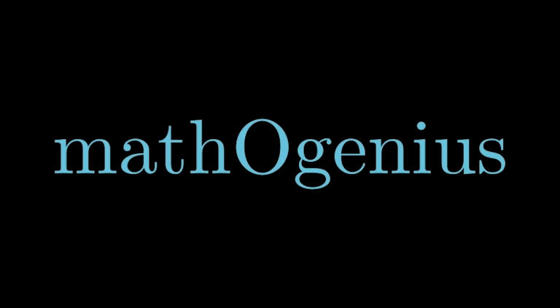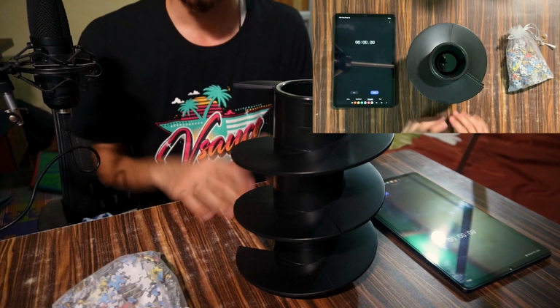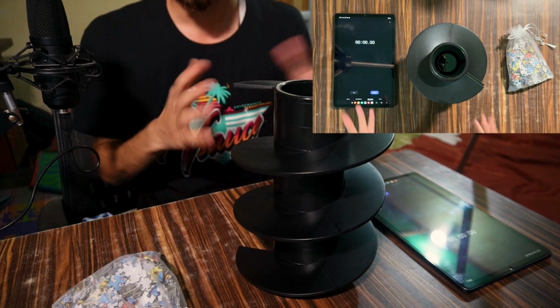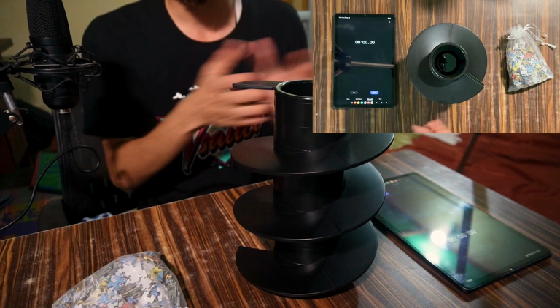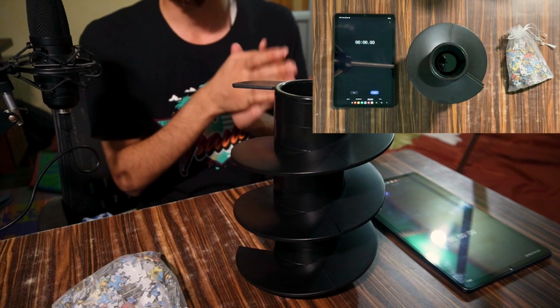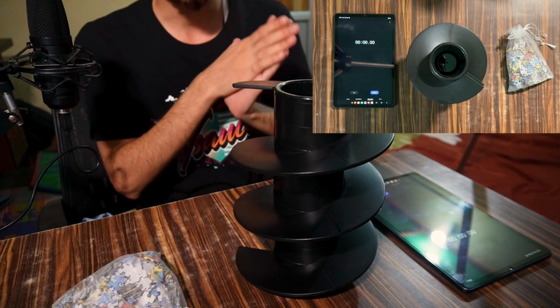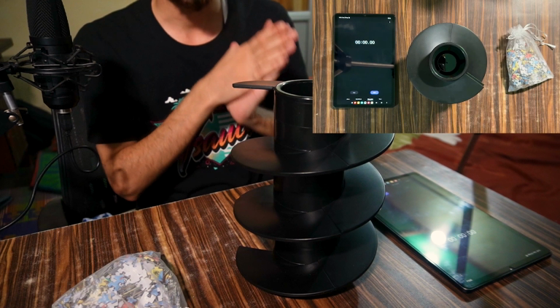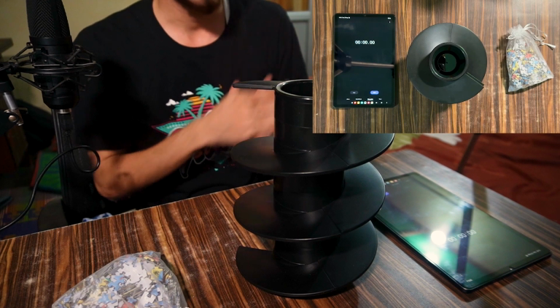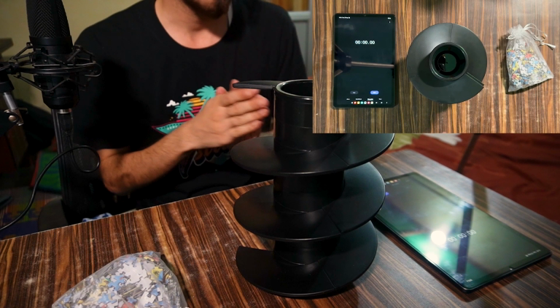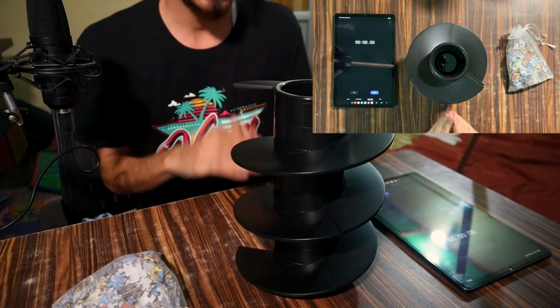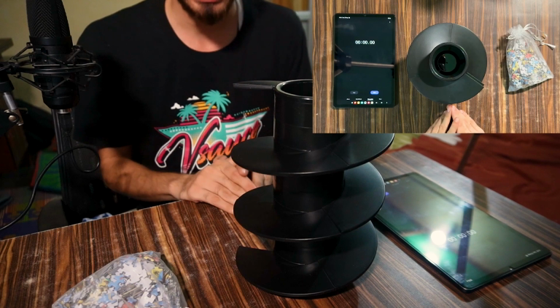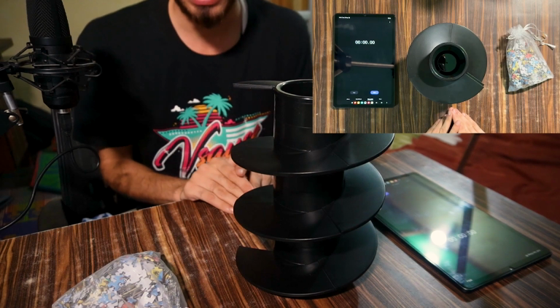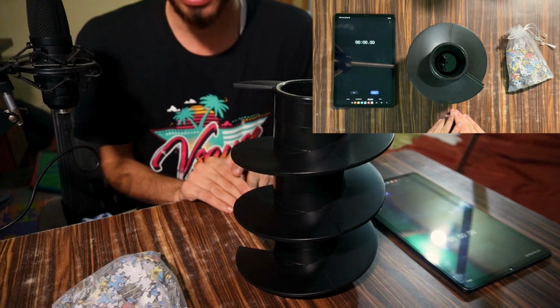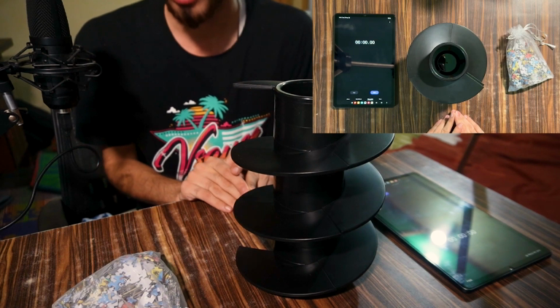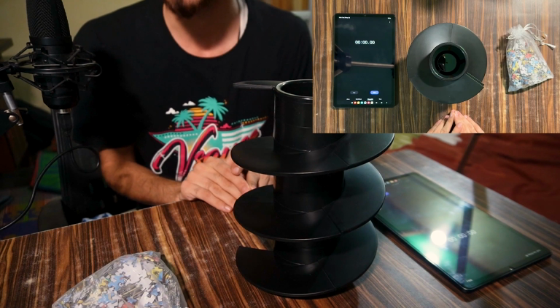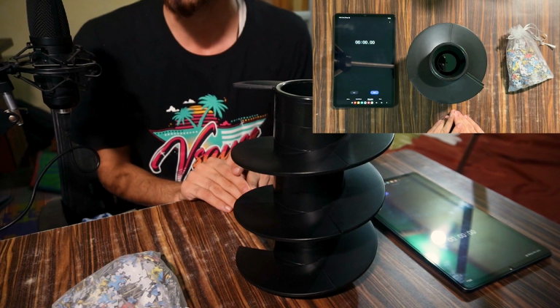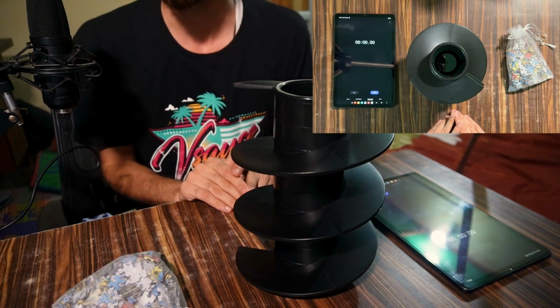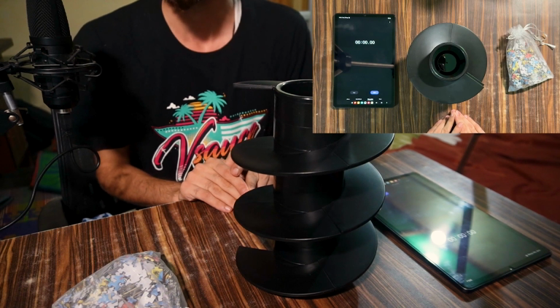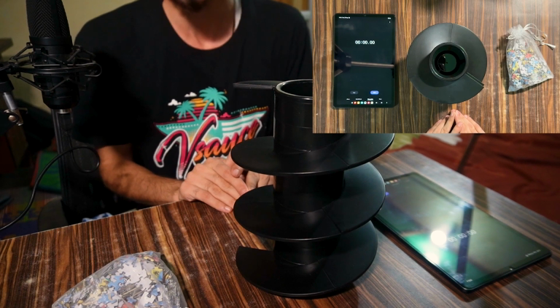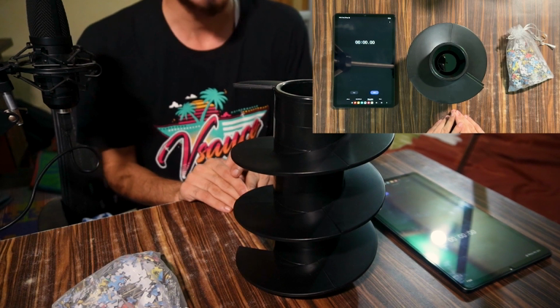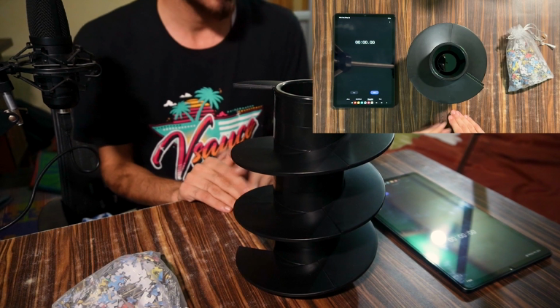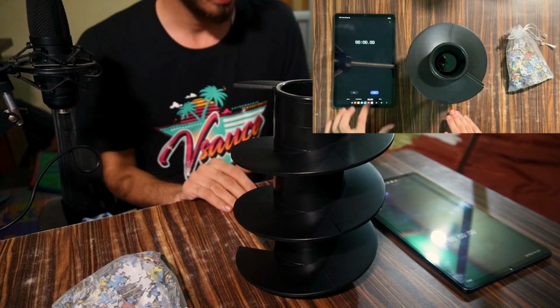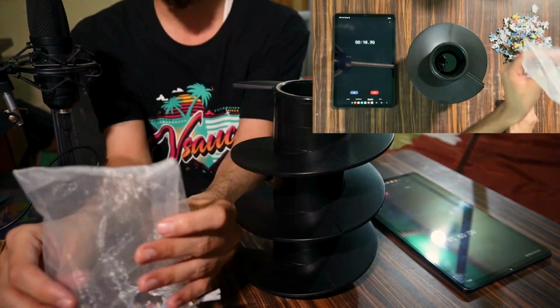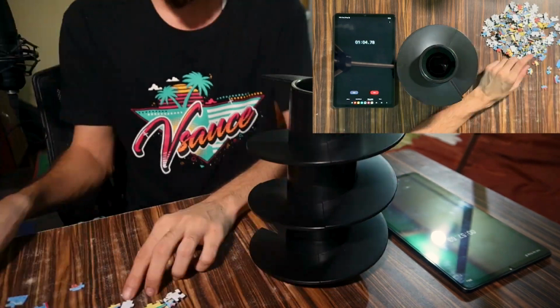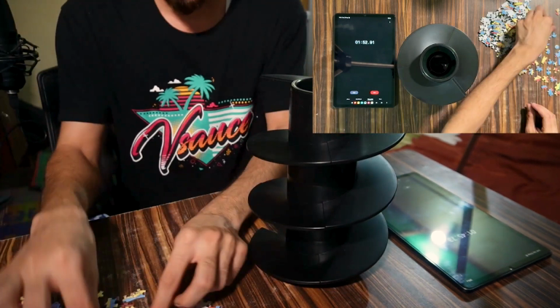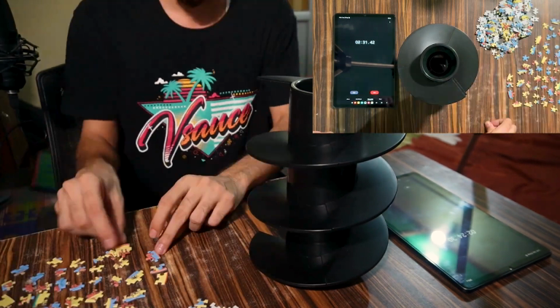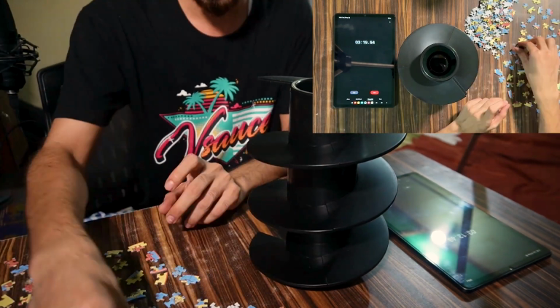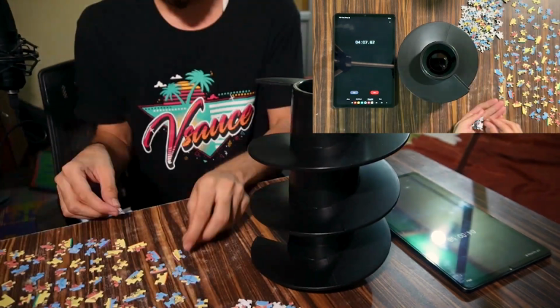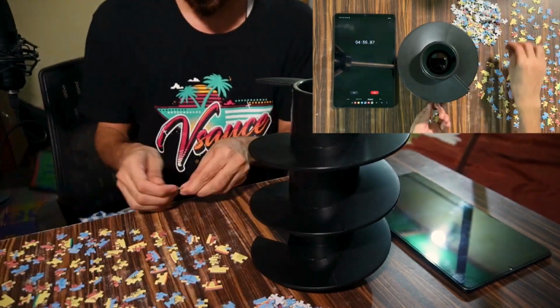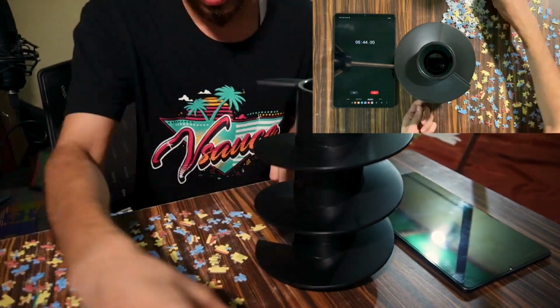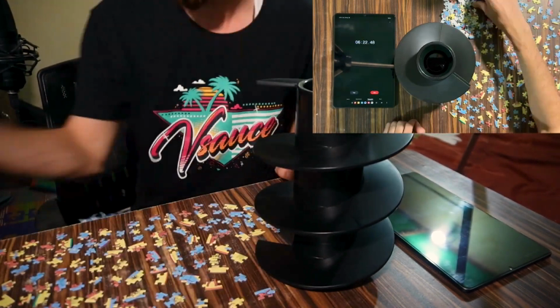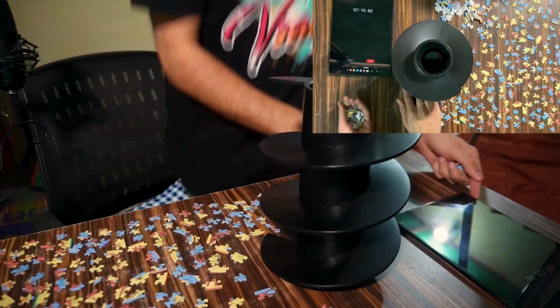Okay, so let's start solving this puzzle and see how much time it takes.